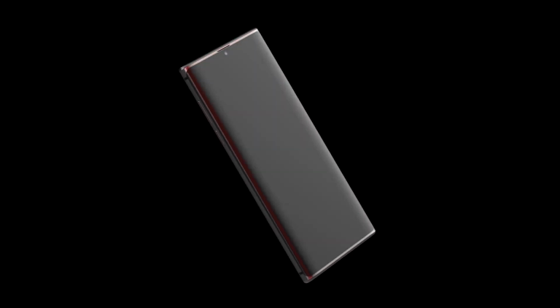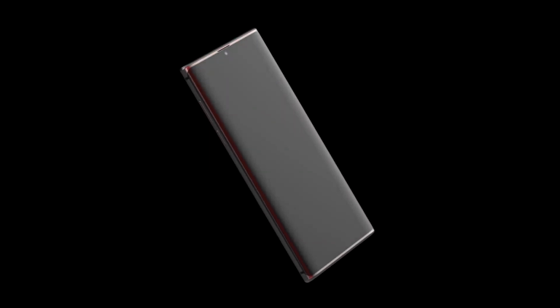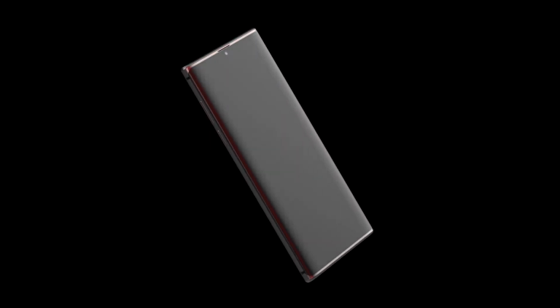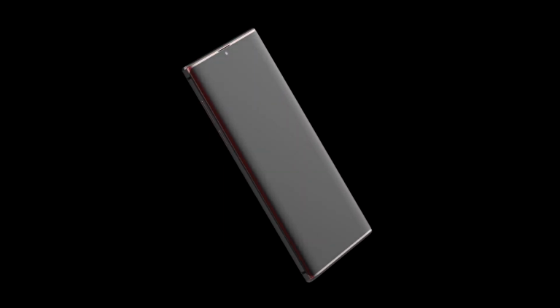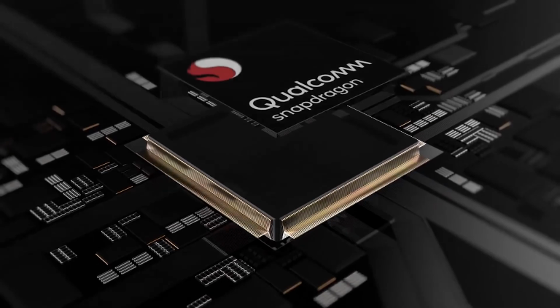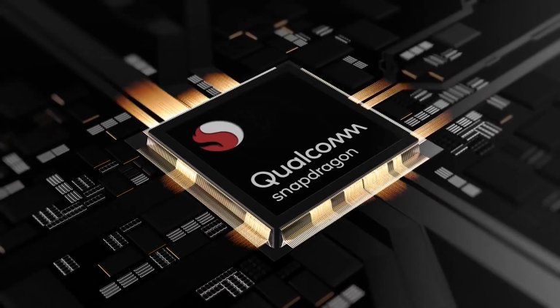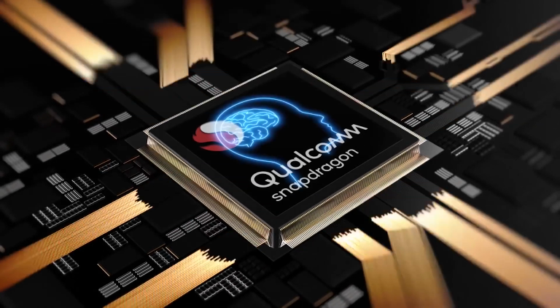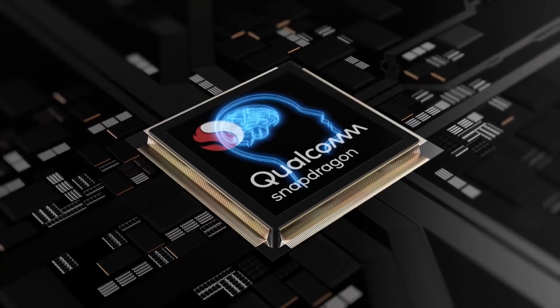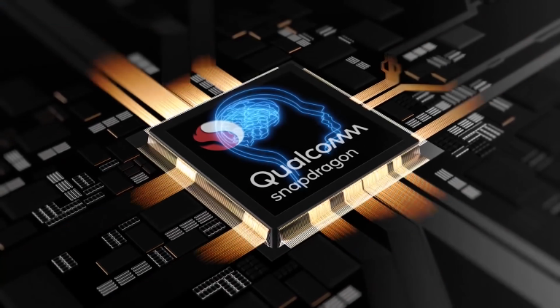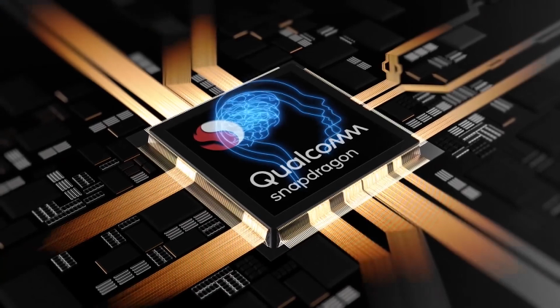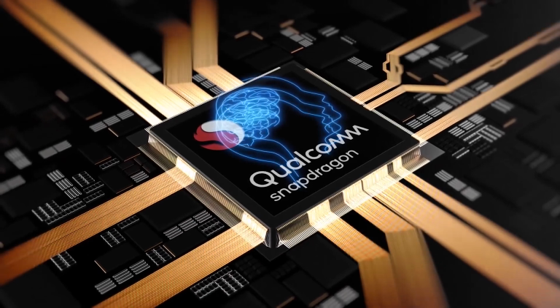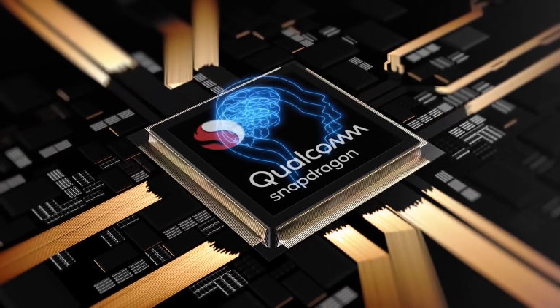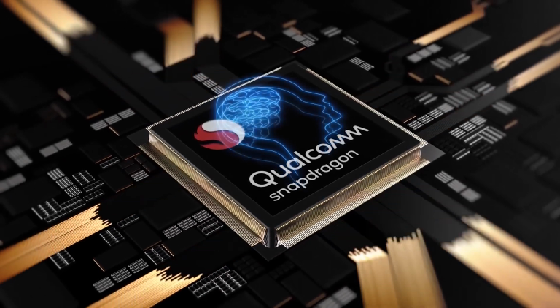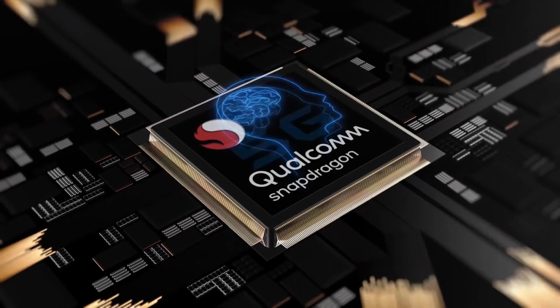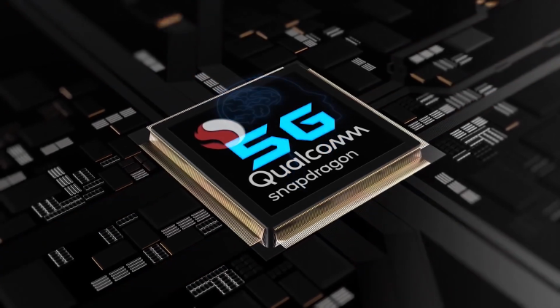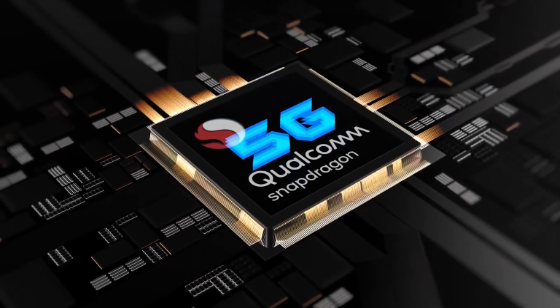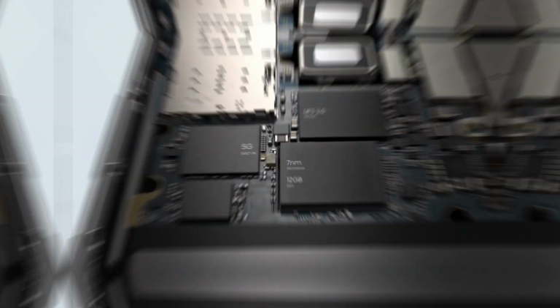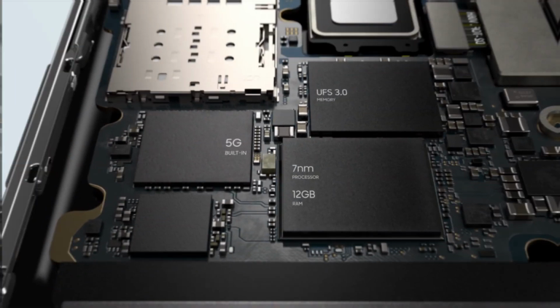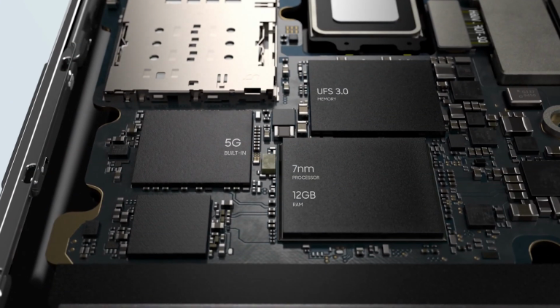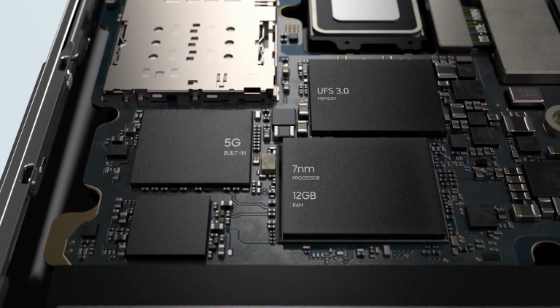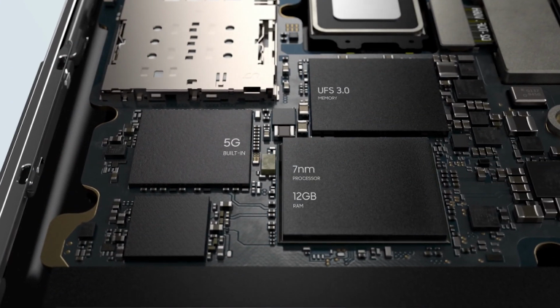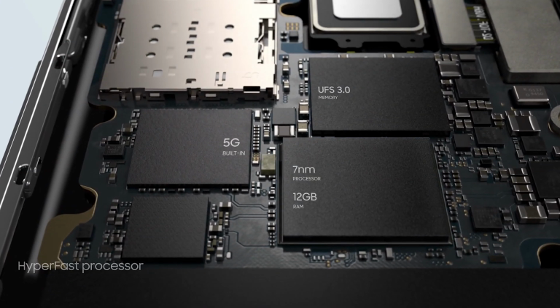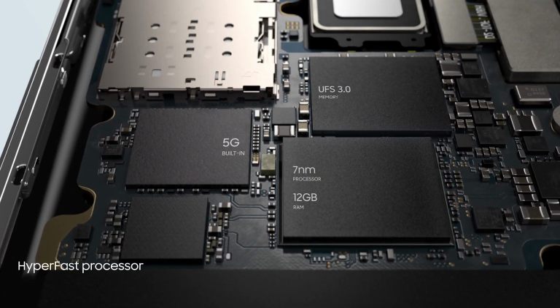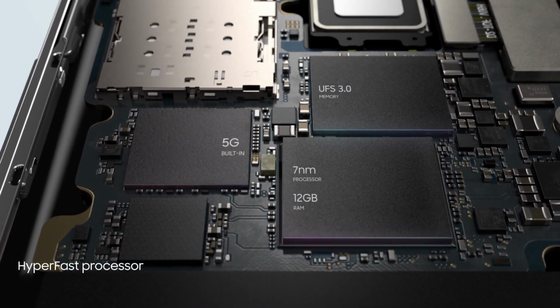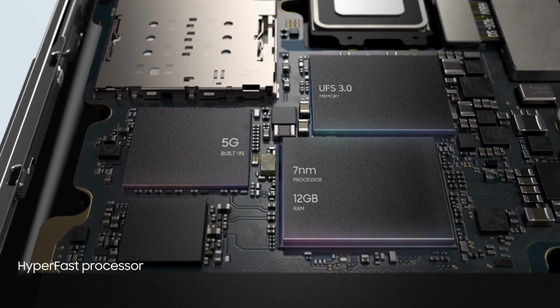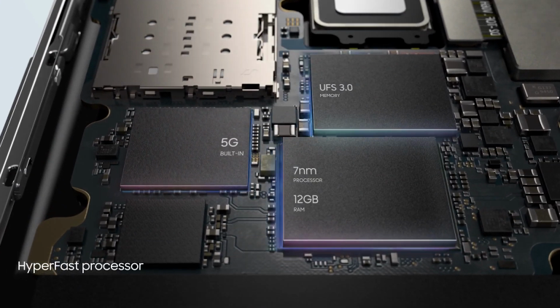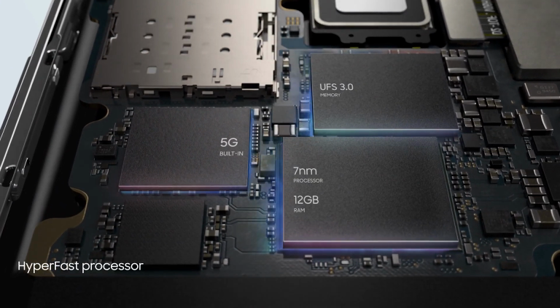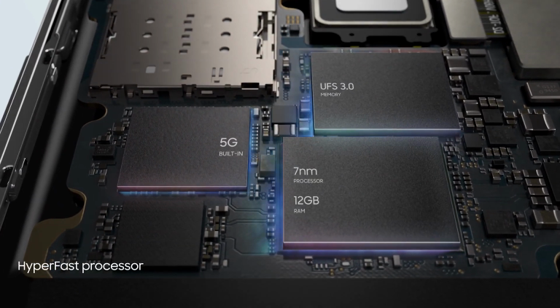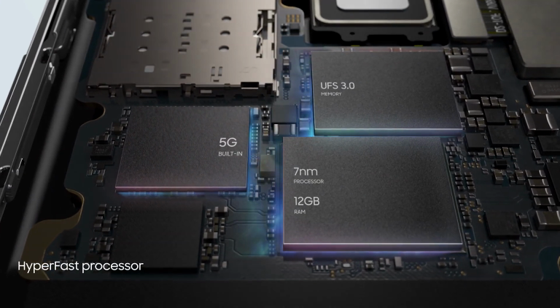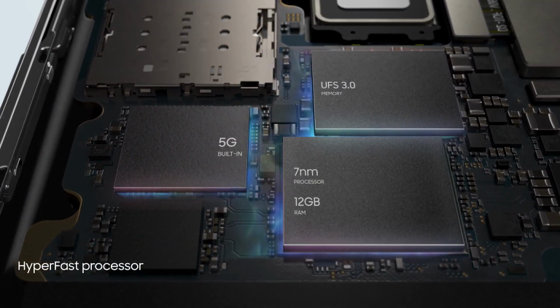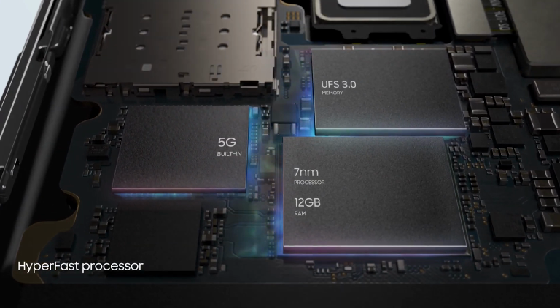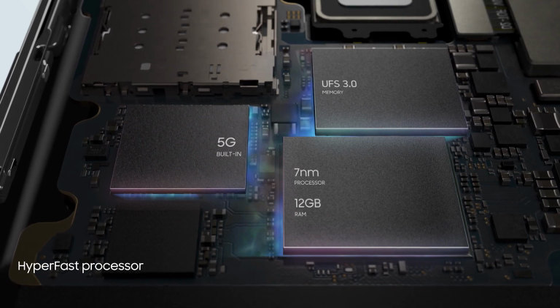Internally, it has Qualcomm's latest Snapdragon 855 chipset, 12GB of RAM, and up to 512GB of storage.